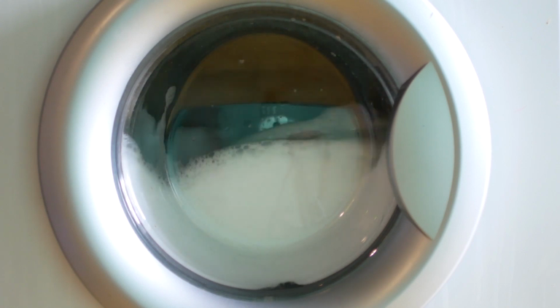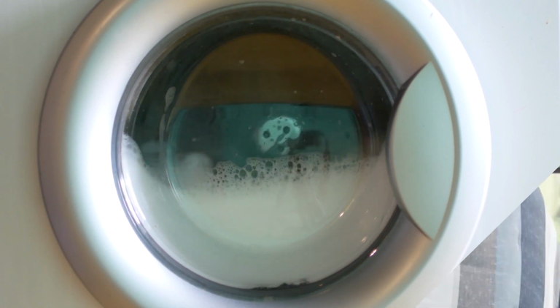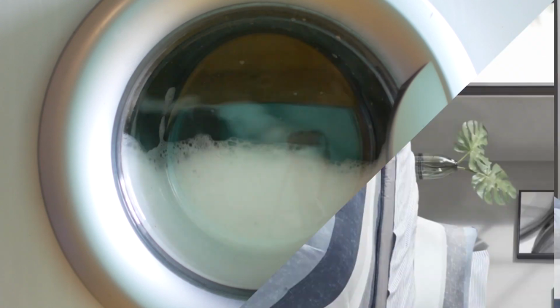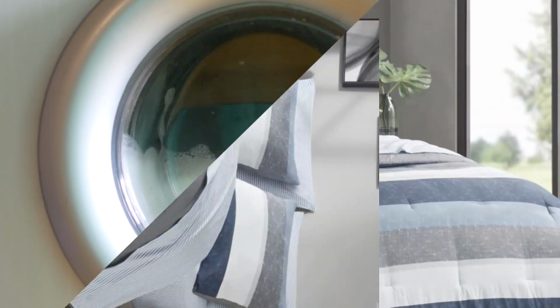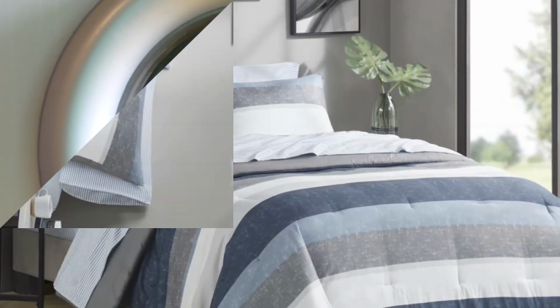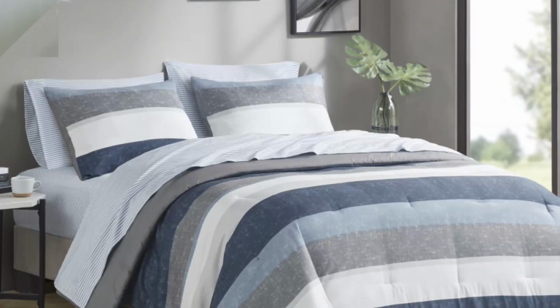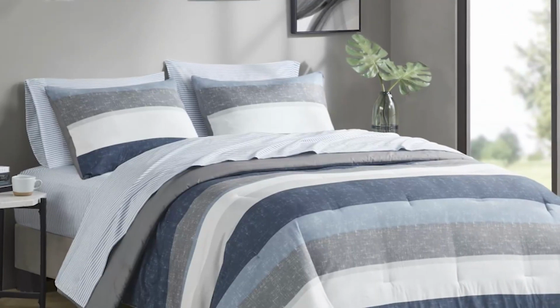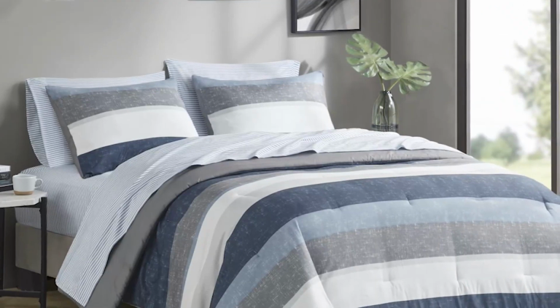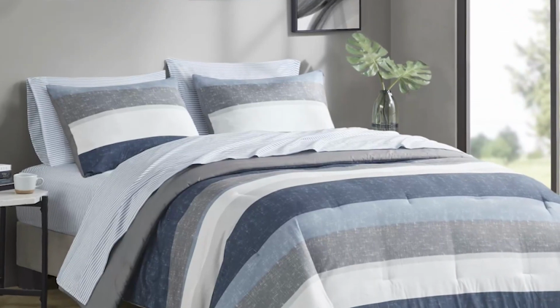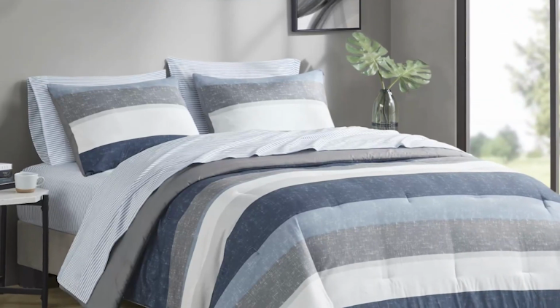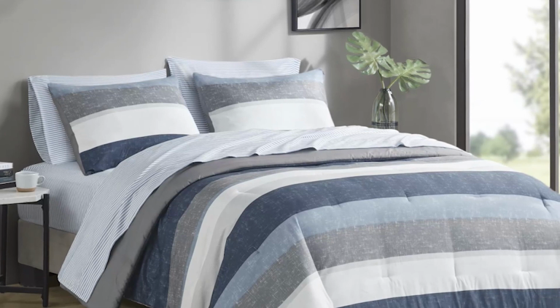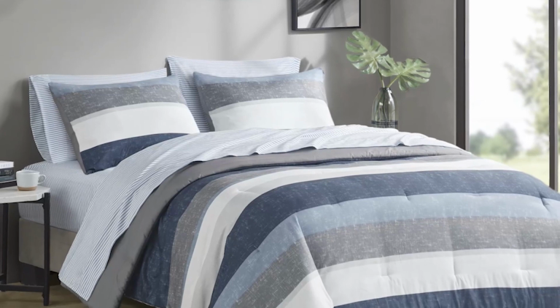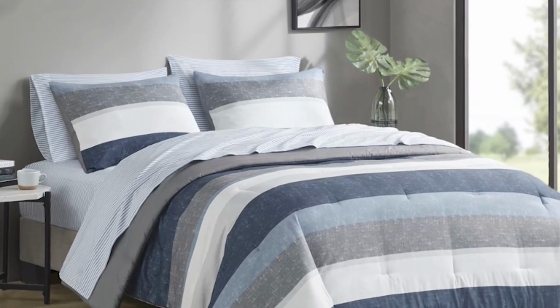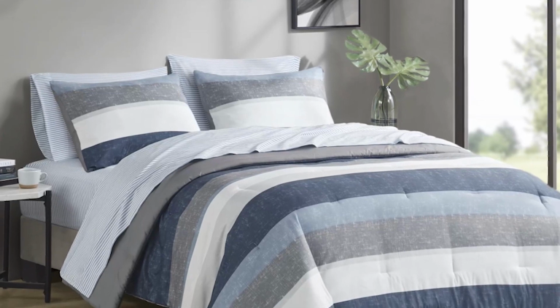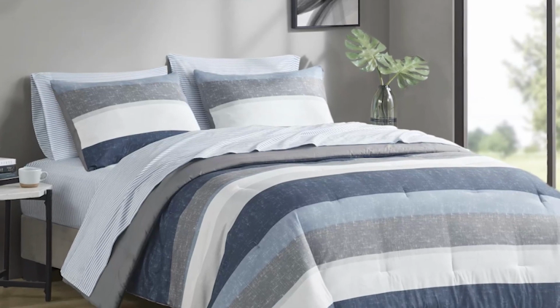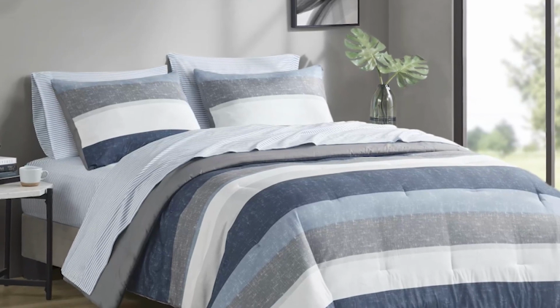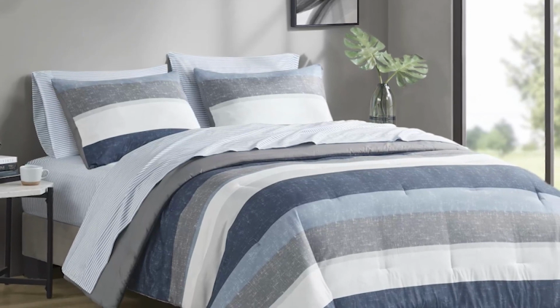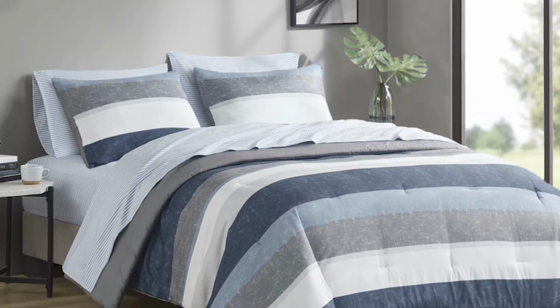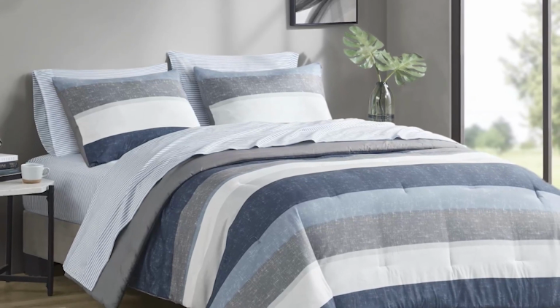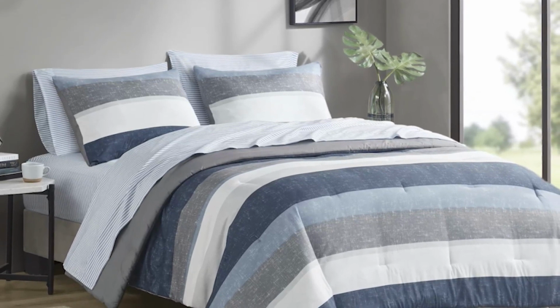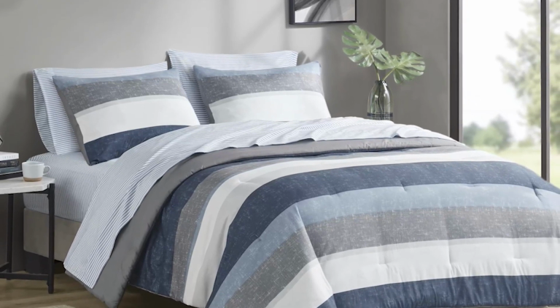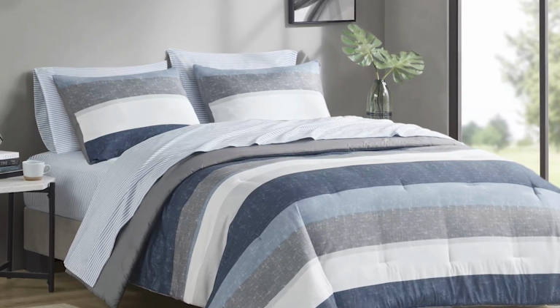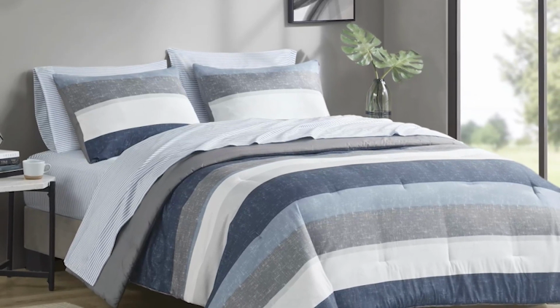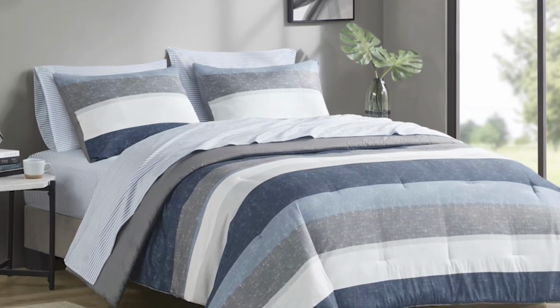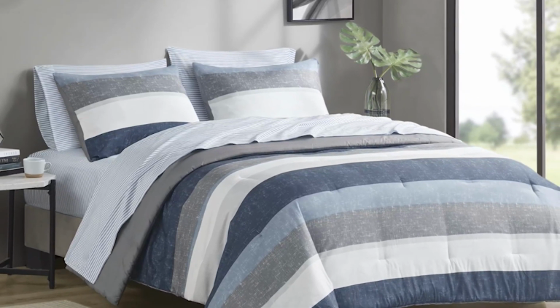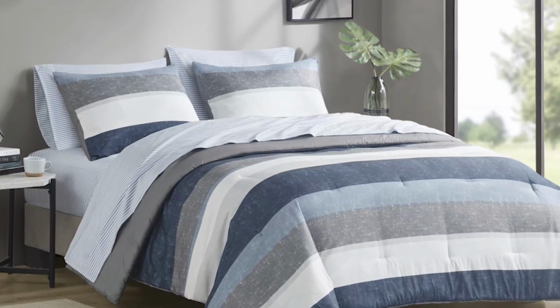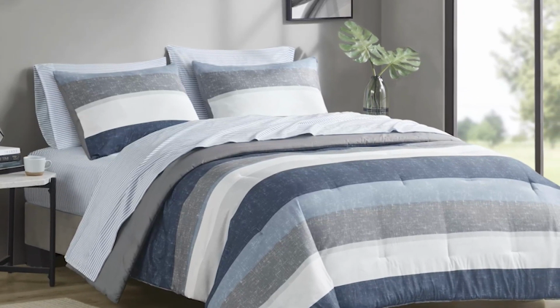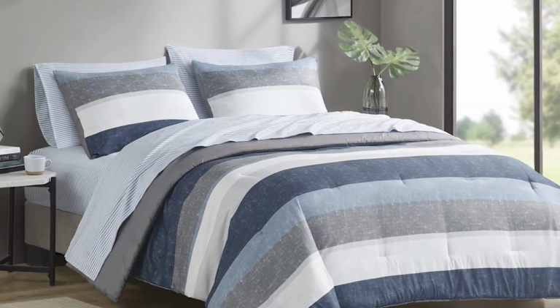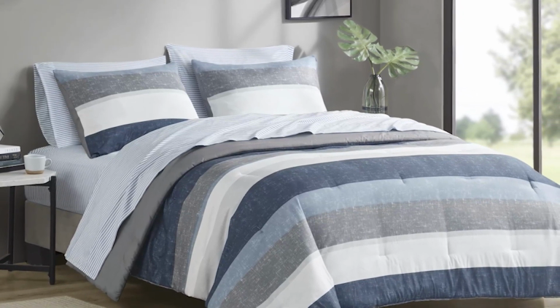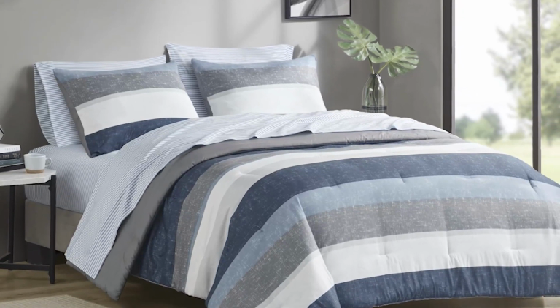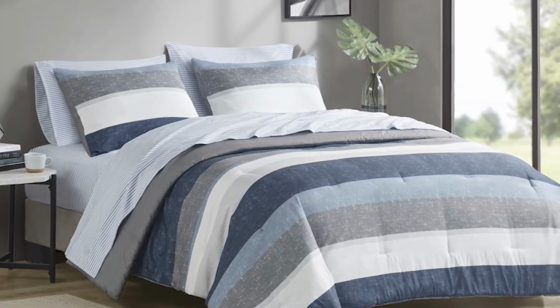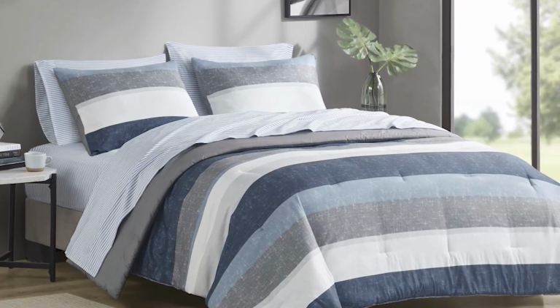Transform your bedroom effortlessly with the bed-in-a-bag set, where style, comfort, and convenience unite.